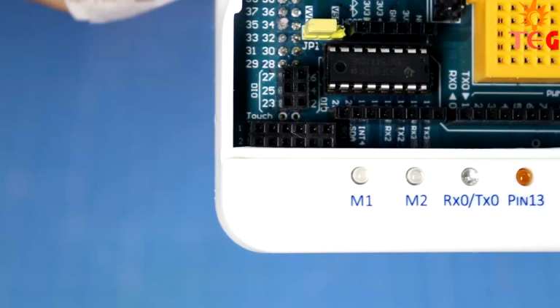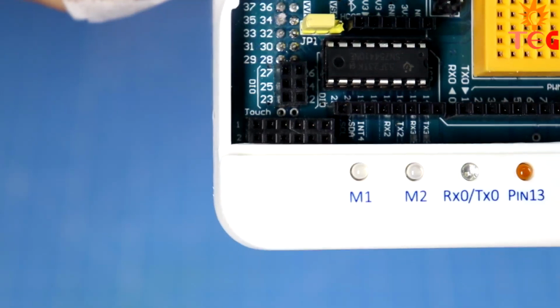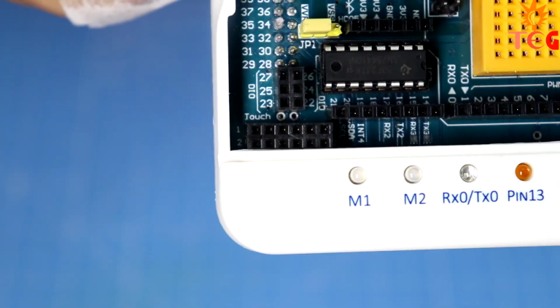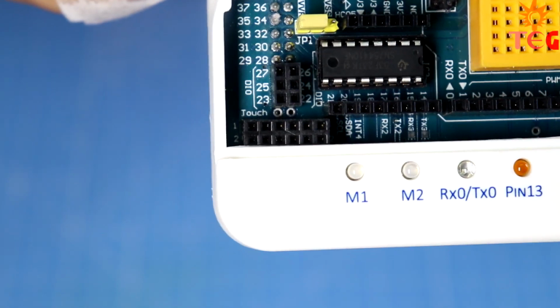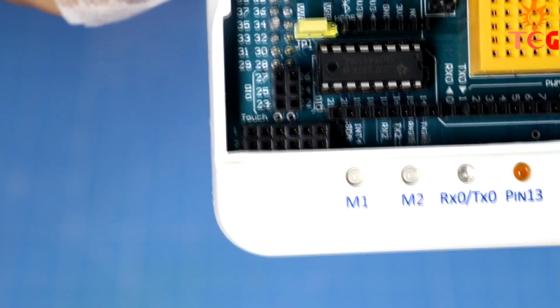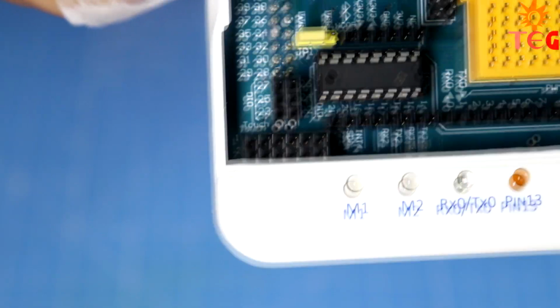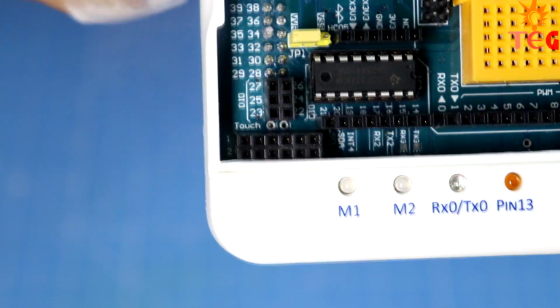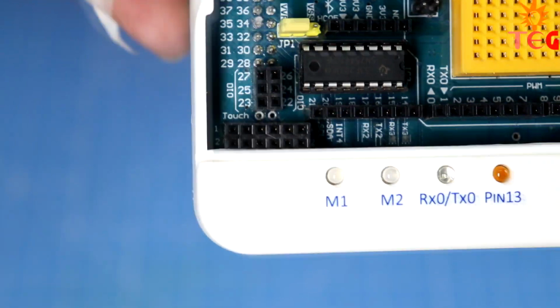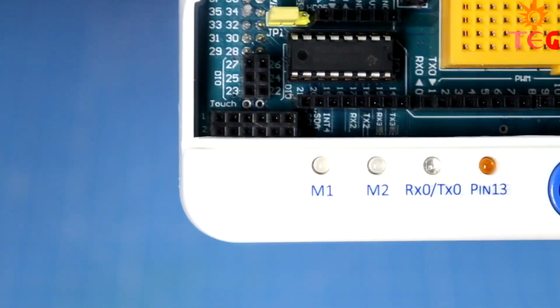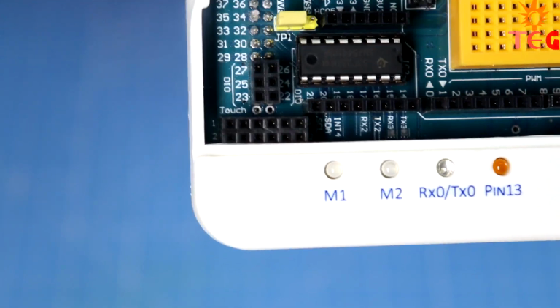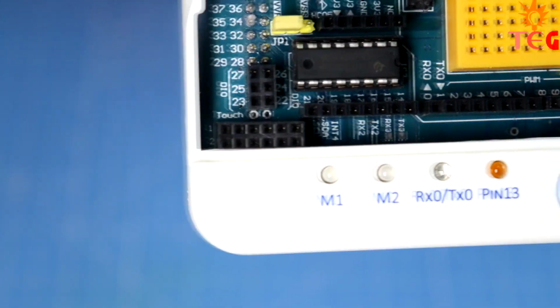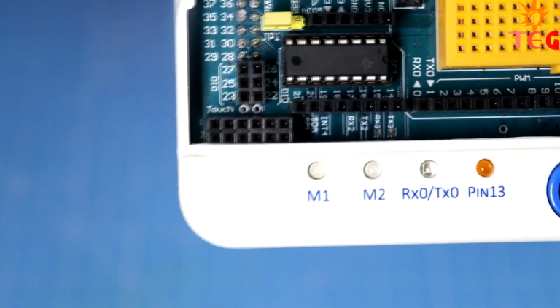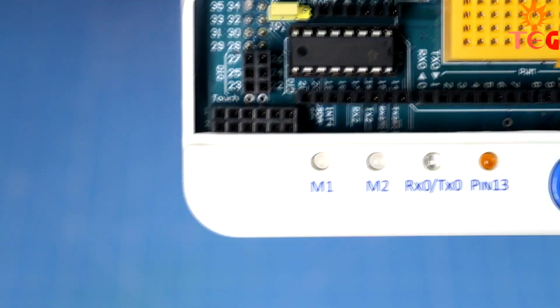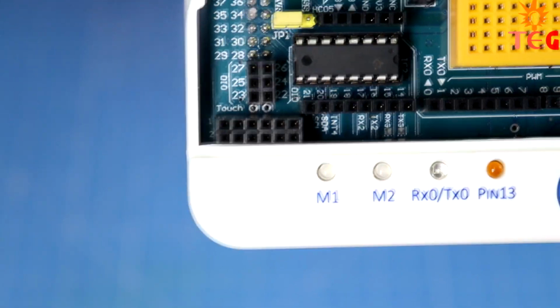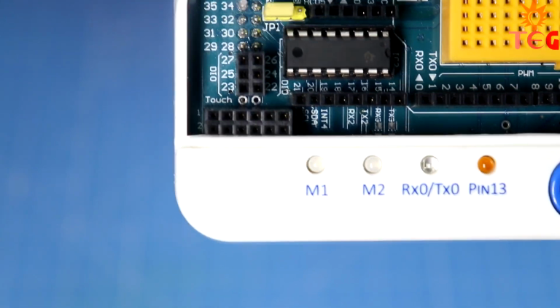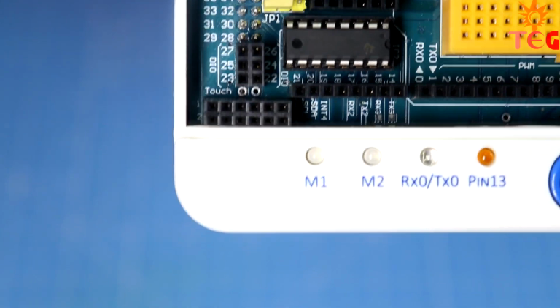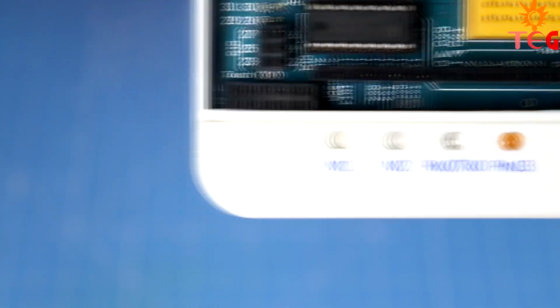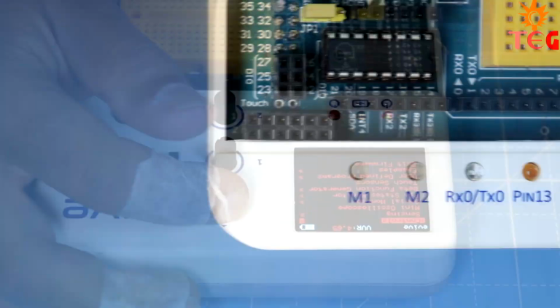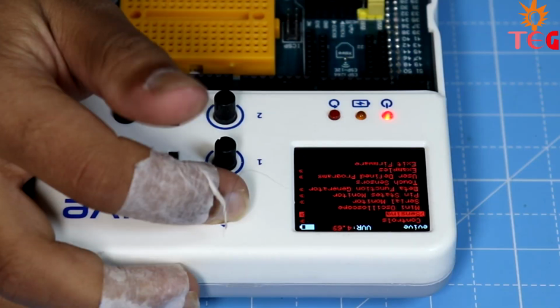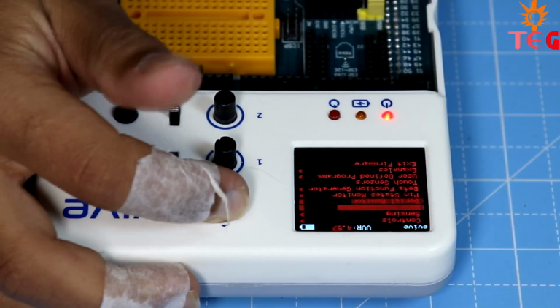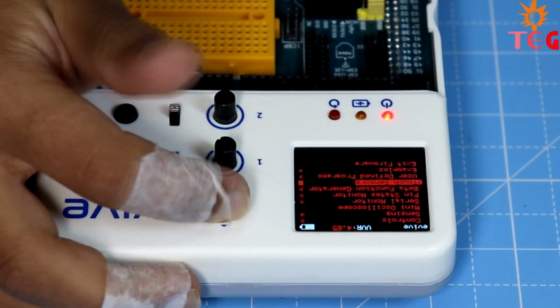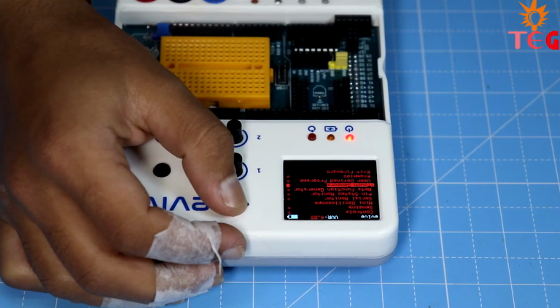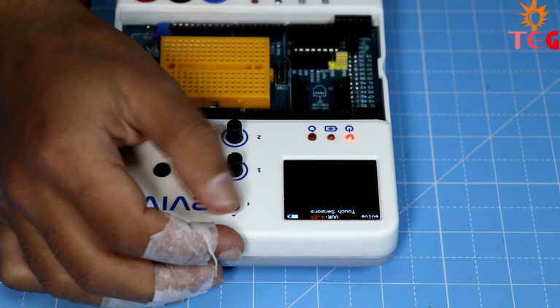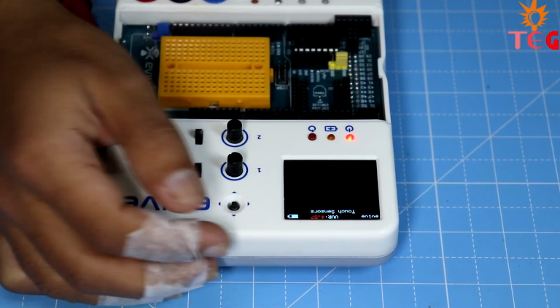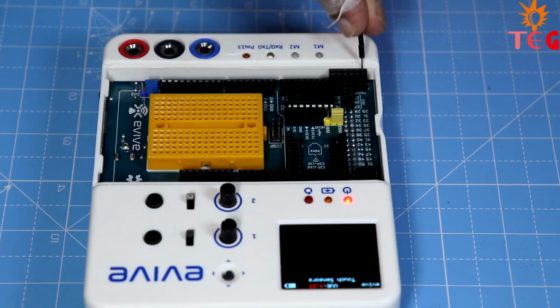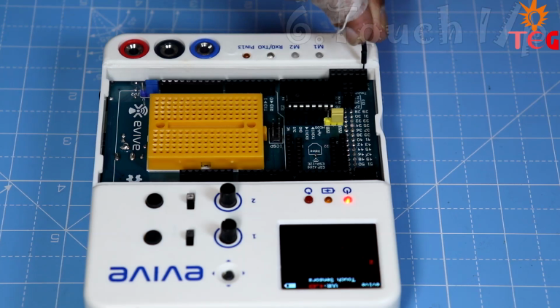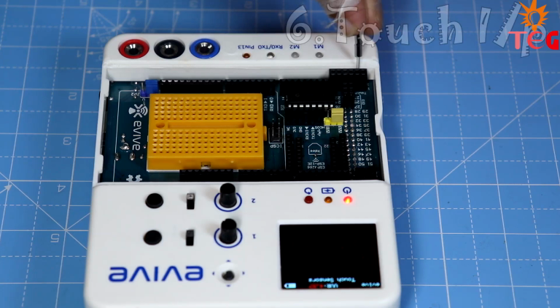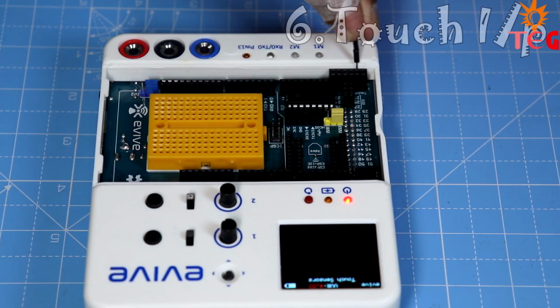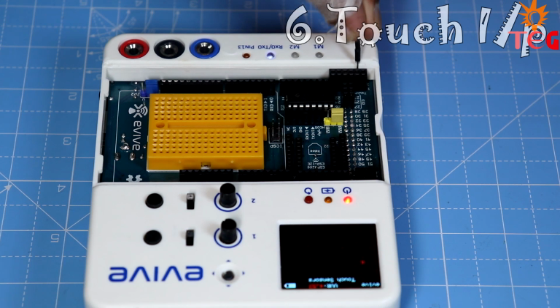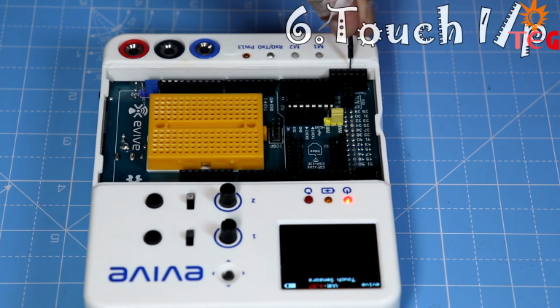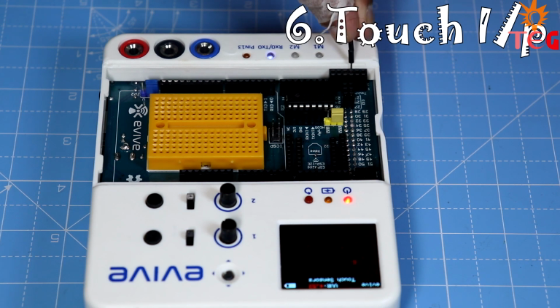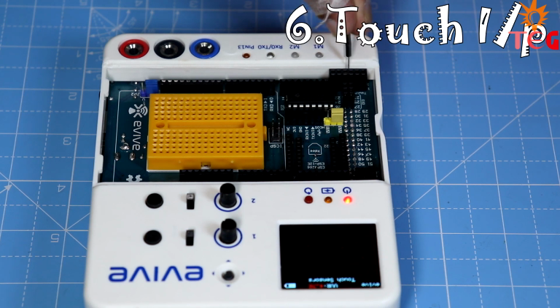Evive also has 12 touch inputs, which can be used to create touch-sensitive surfaces.